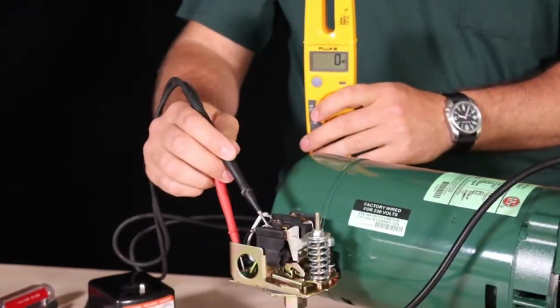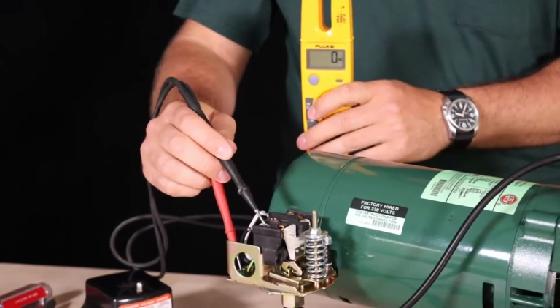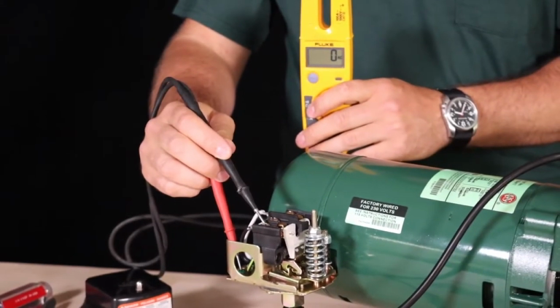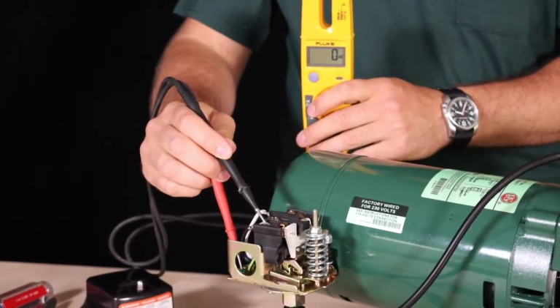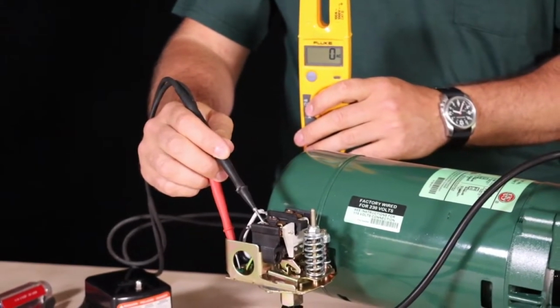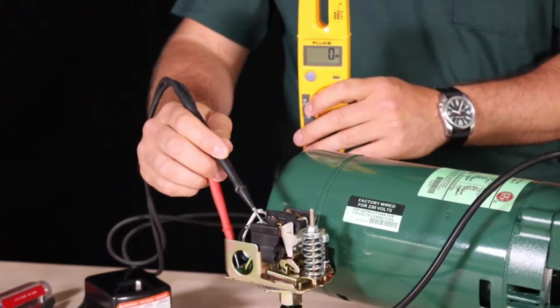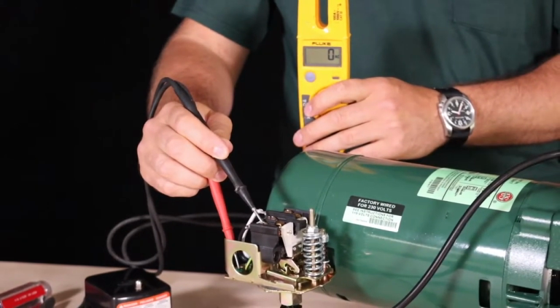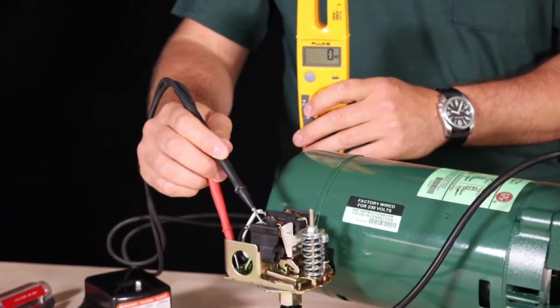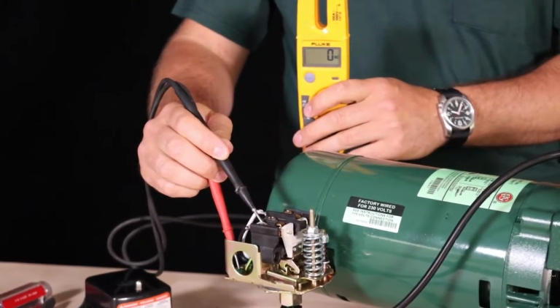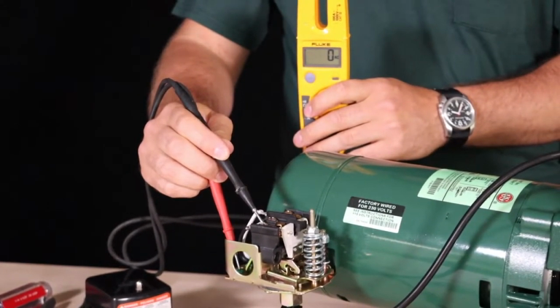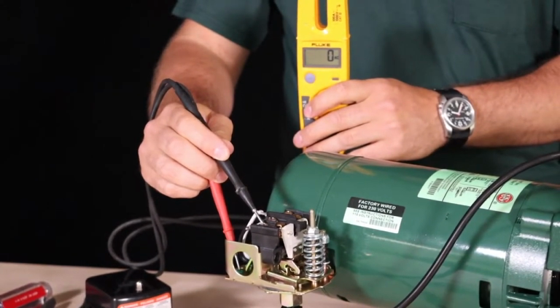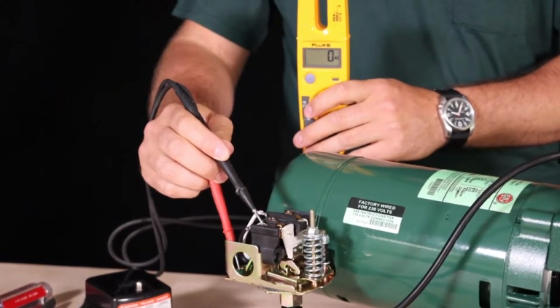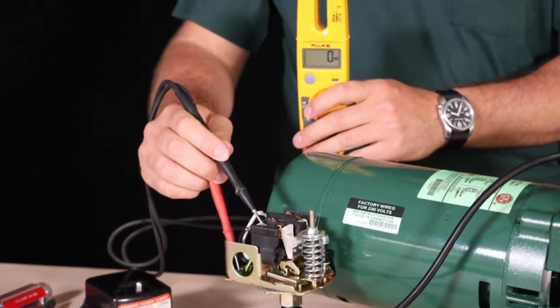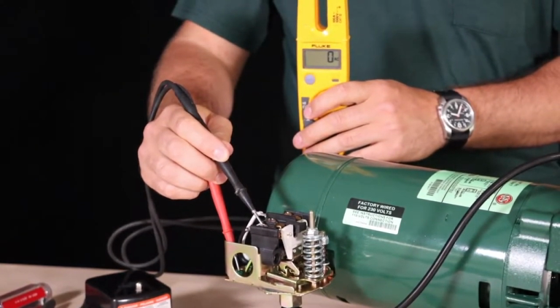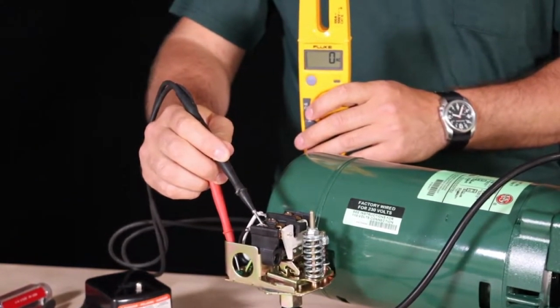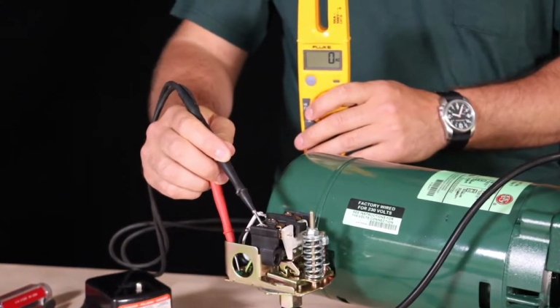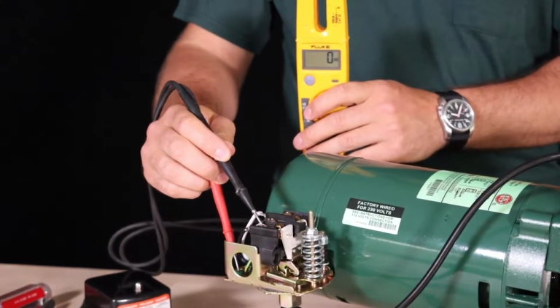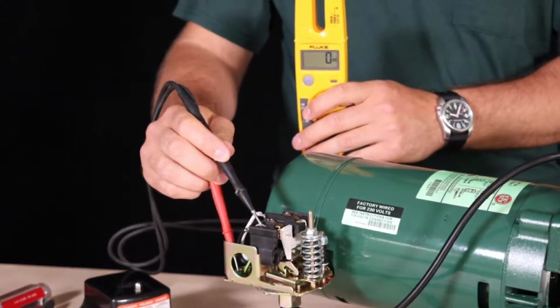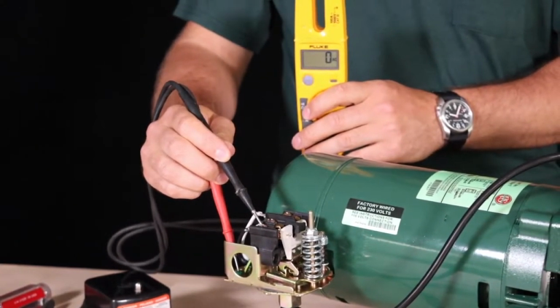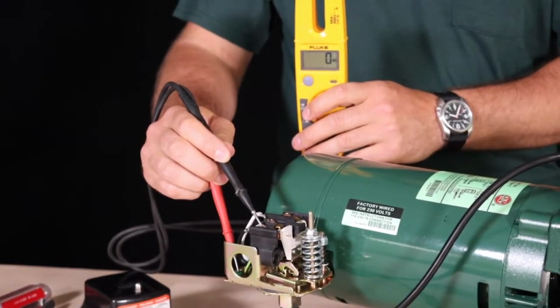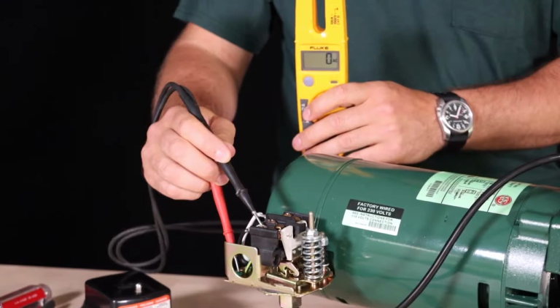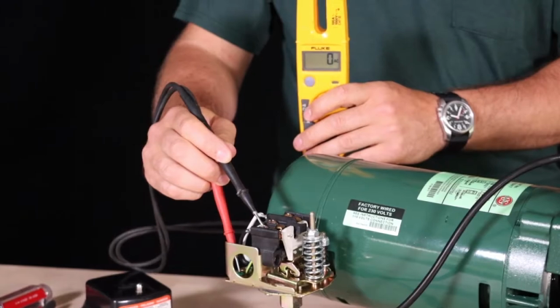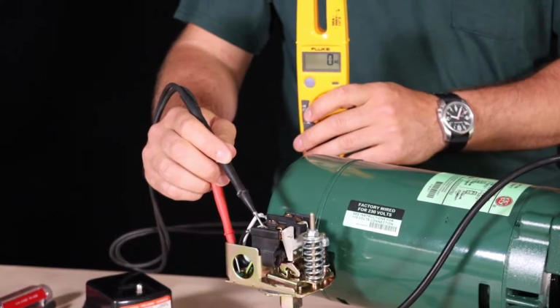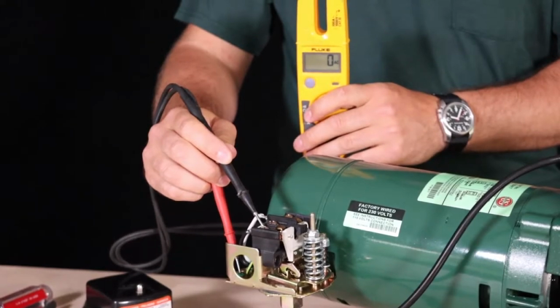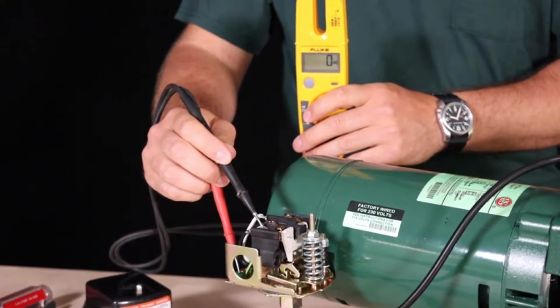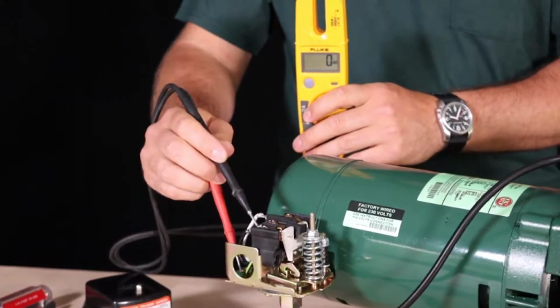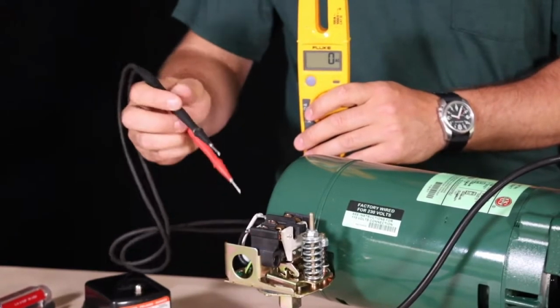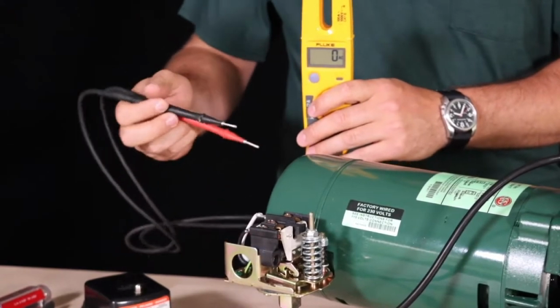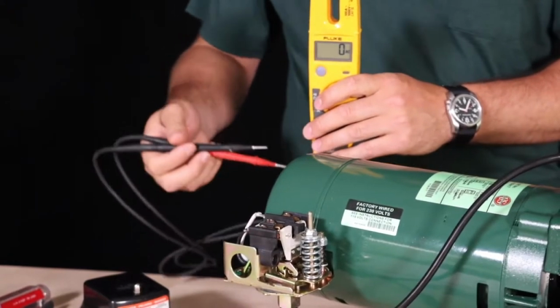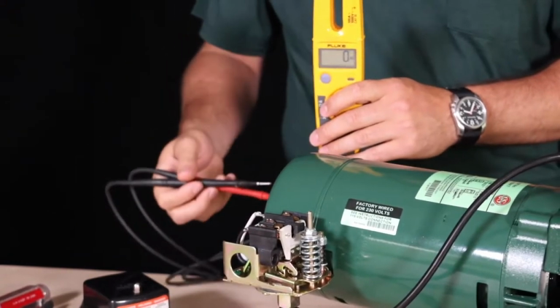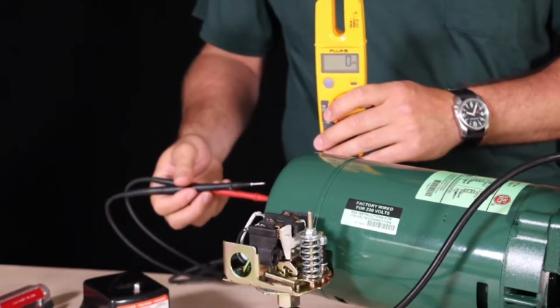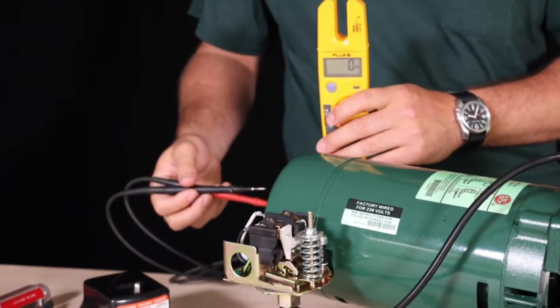If you are unsure if the power has been disconnected, check the input power posts of the pressure switch with a voltage meter.